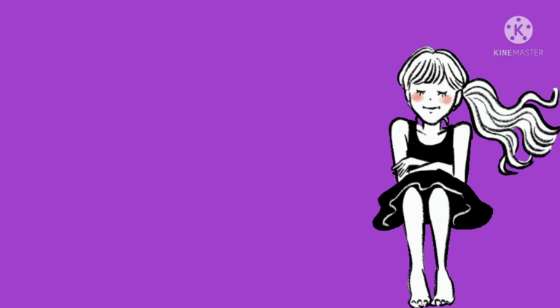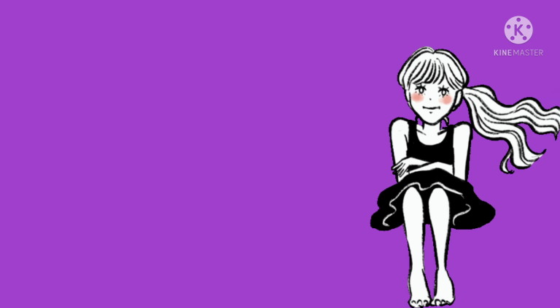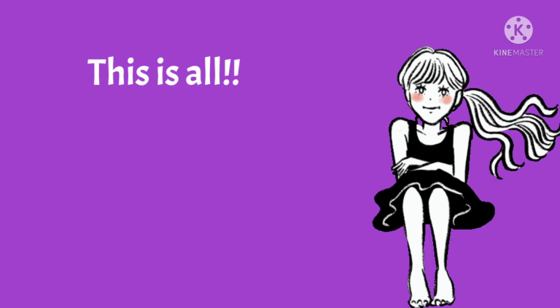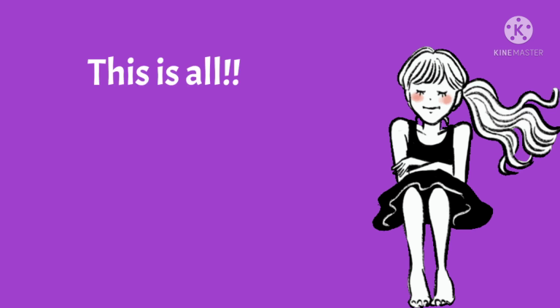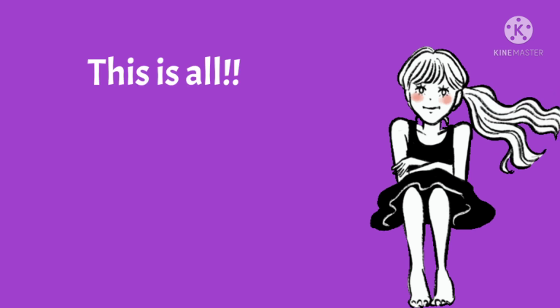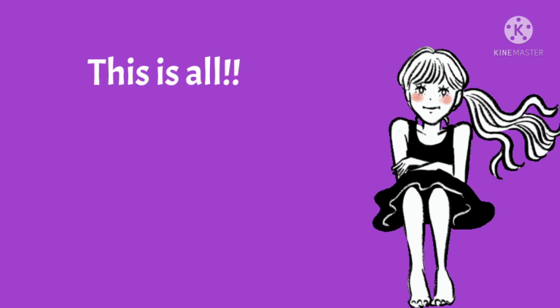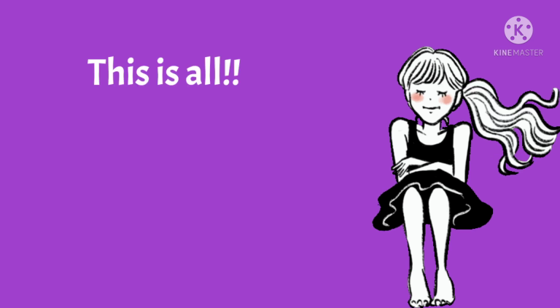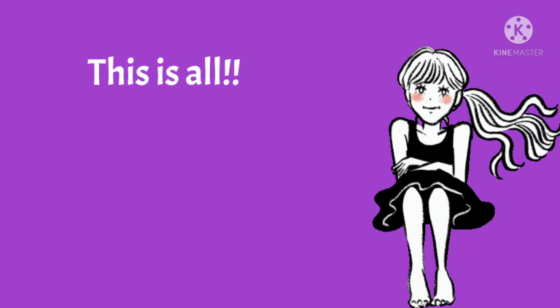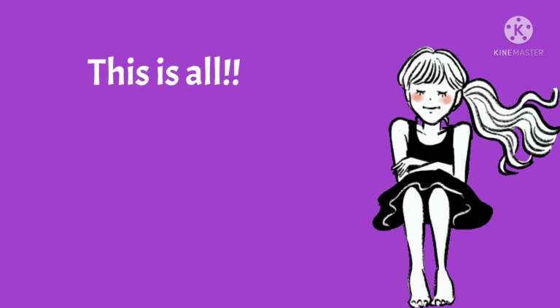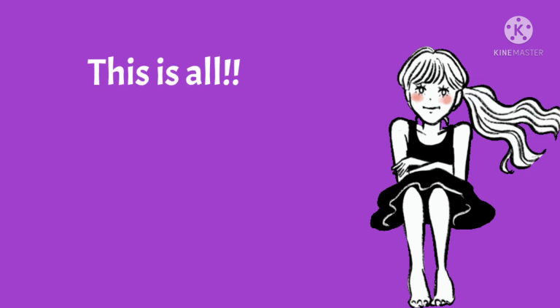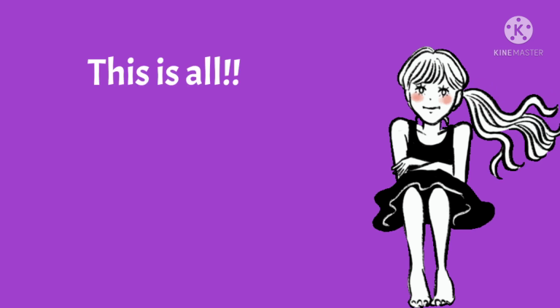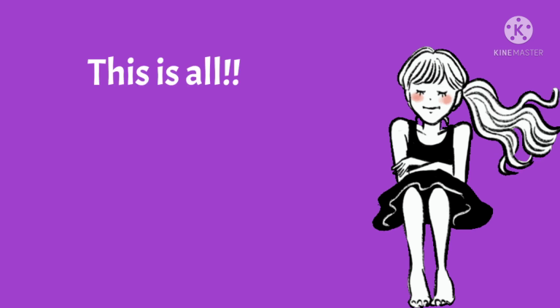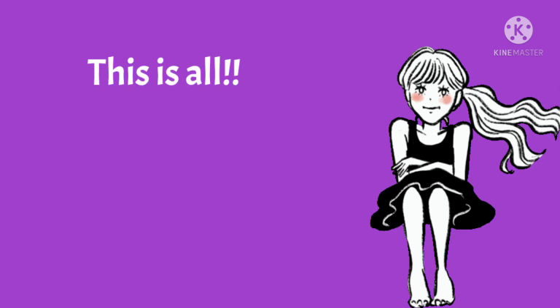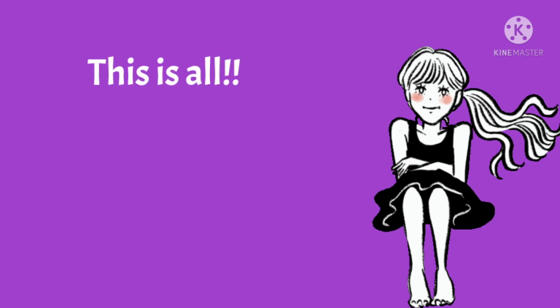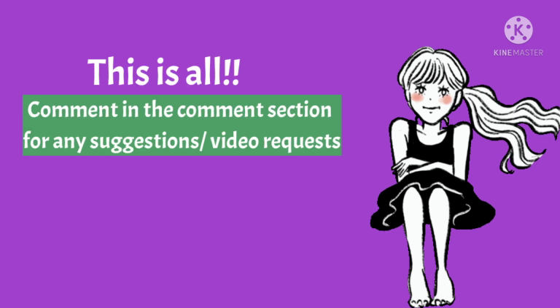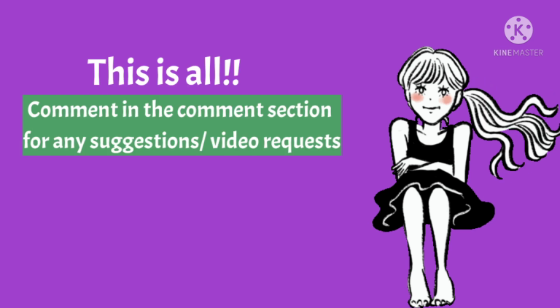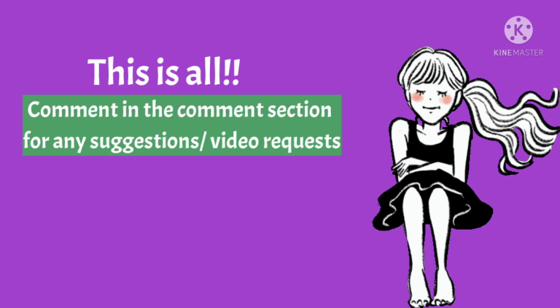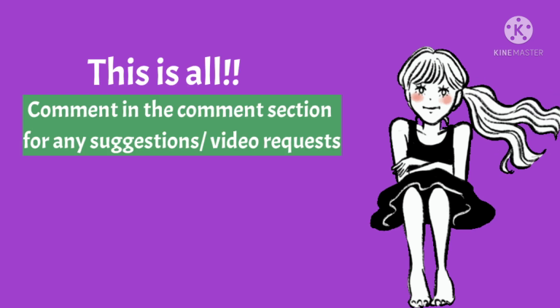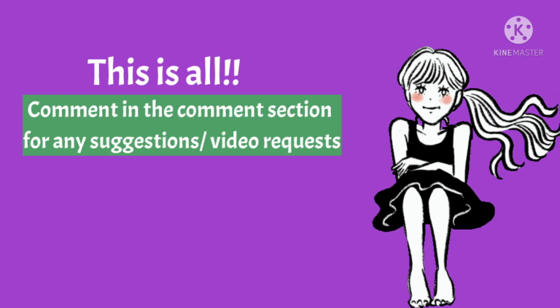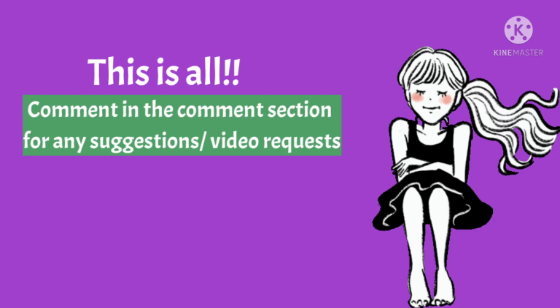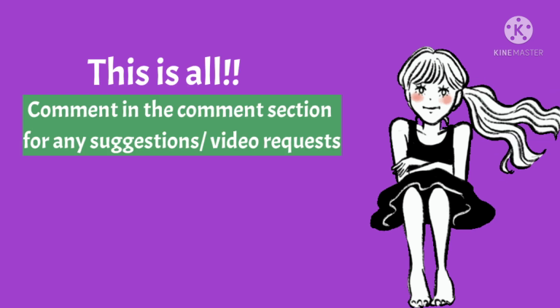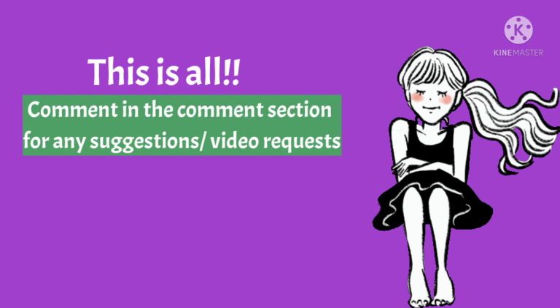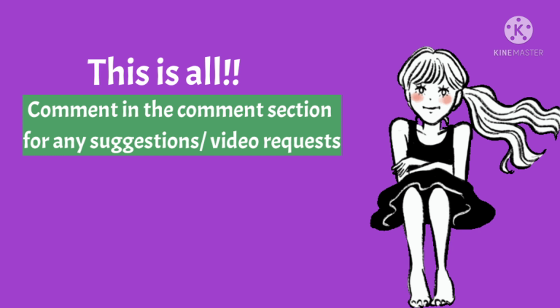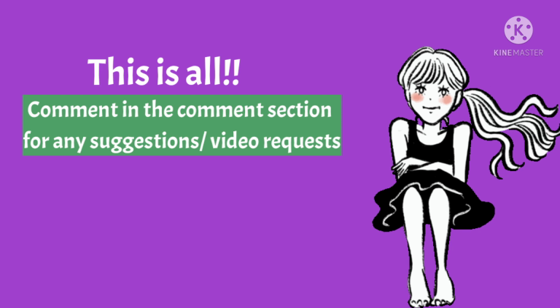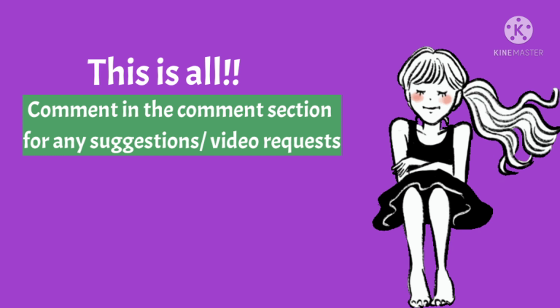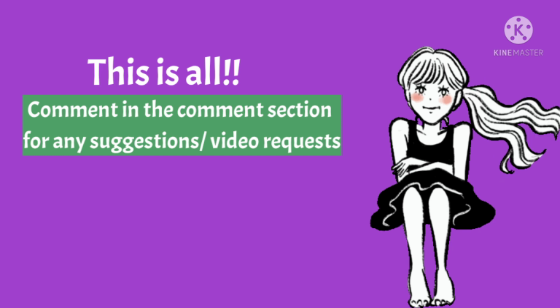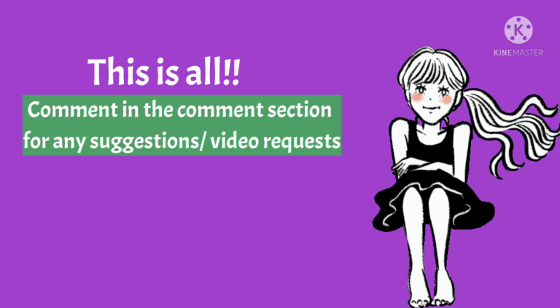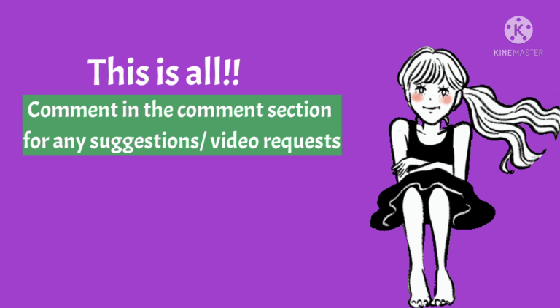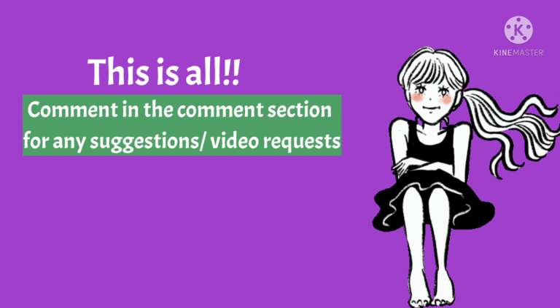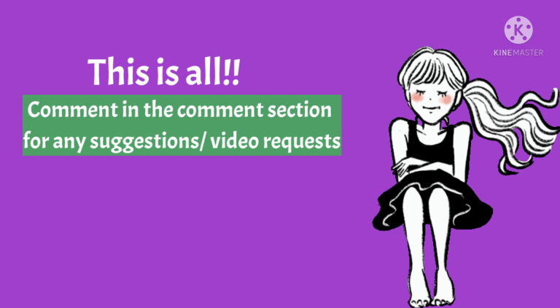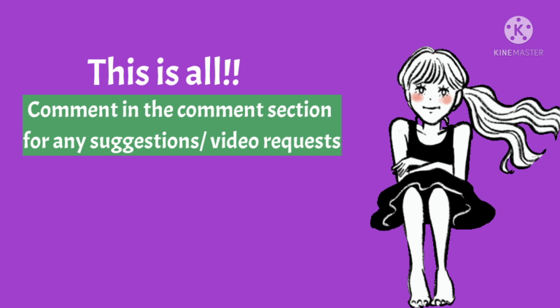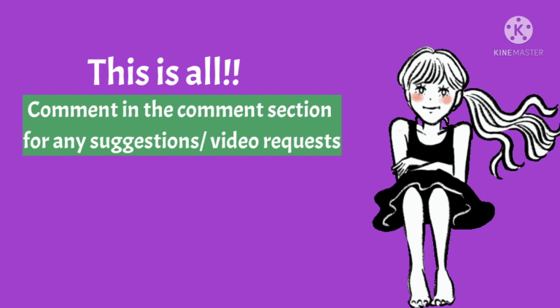That was all for the esophageal pH test. Please comment in the comment section for any suggestions or video requests, and do subscribe to the channel.